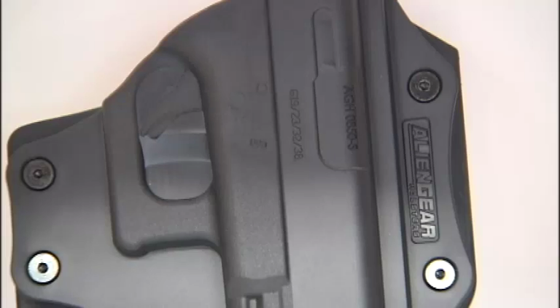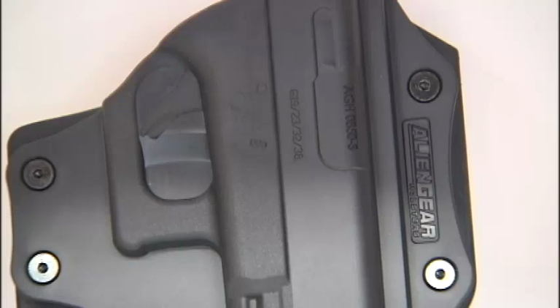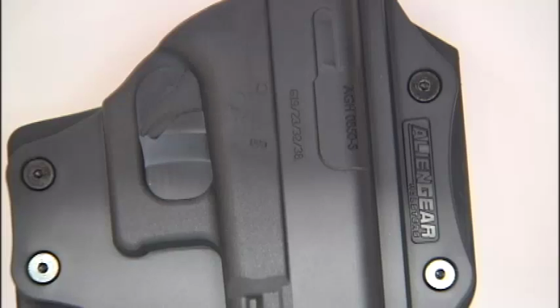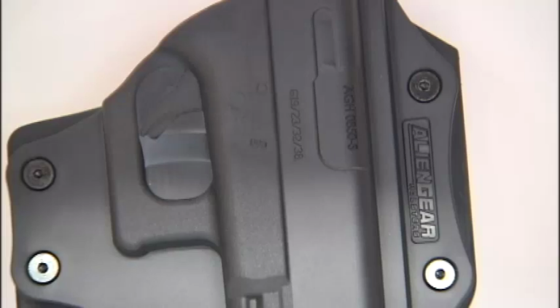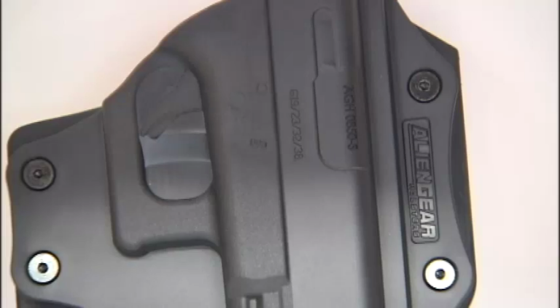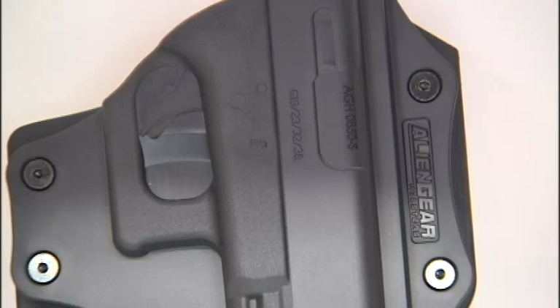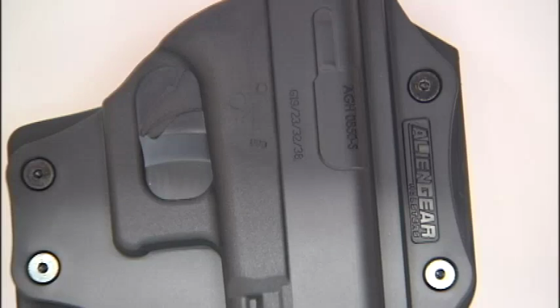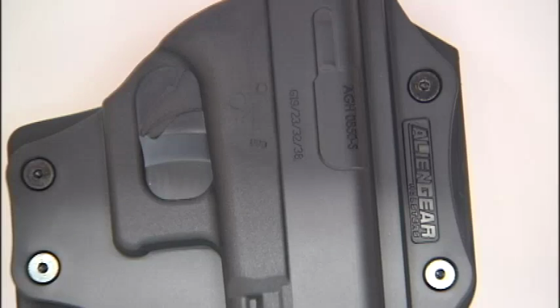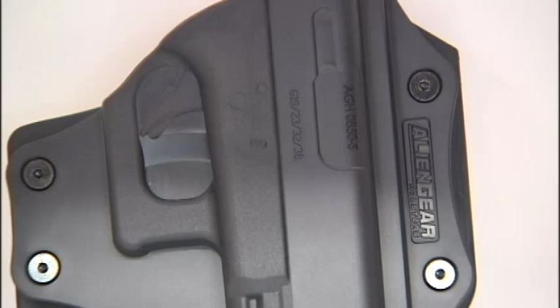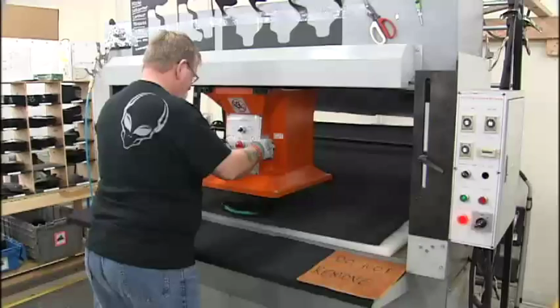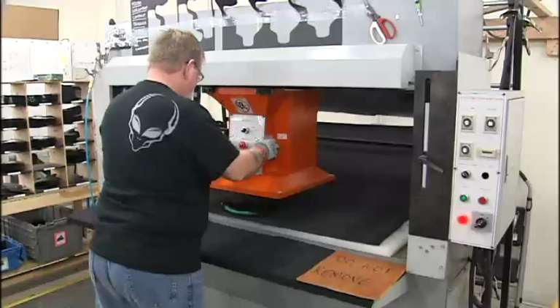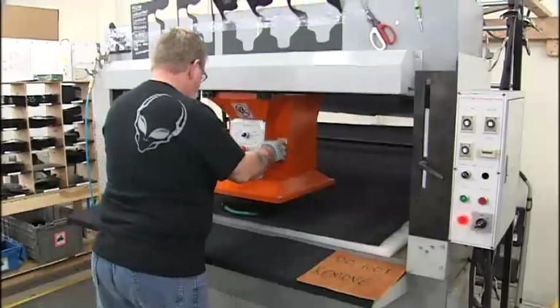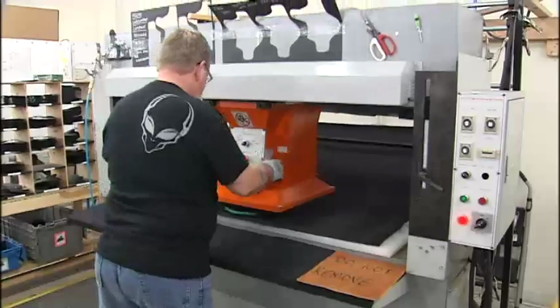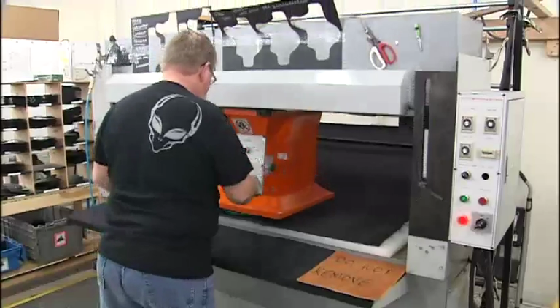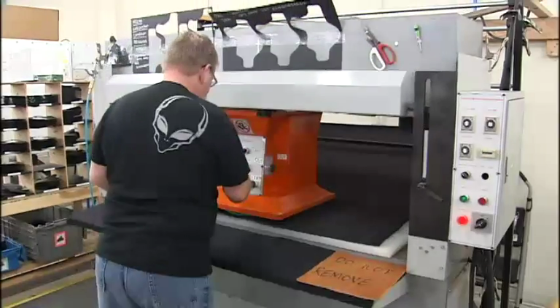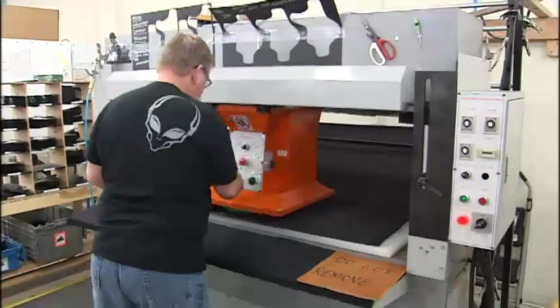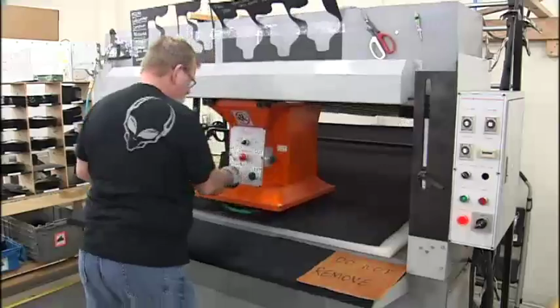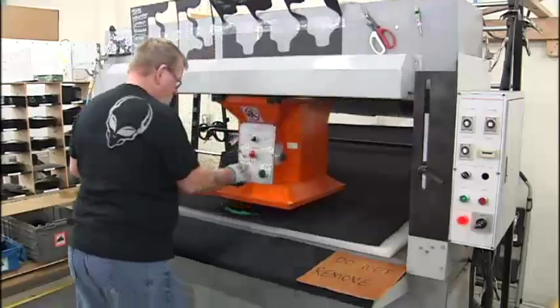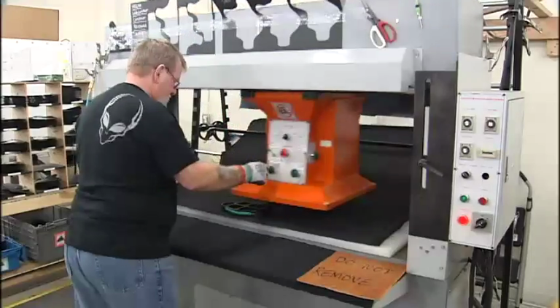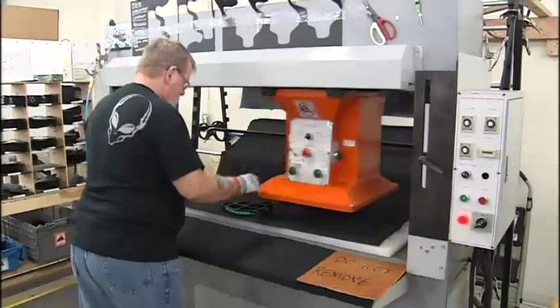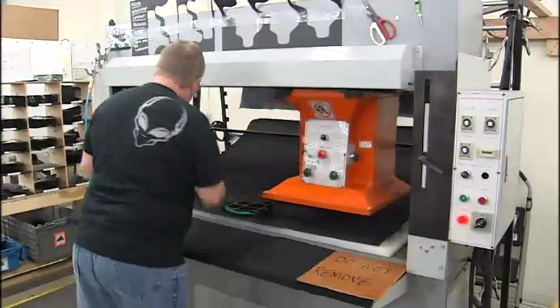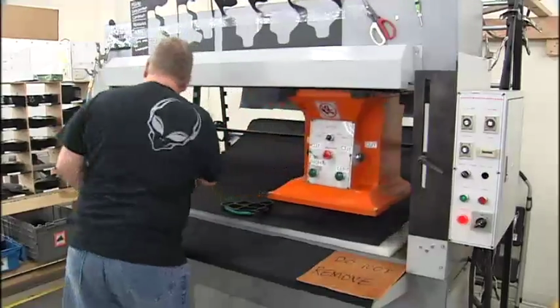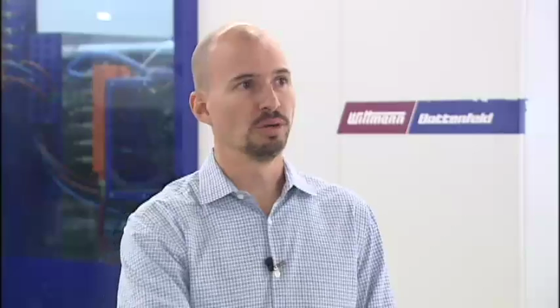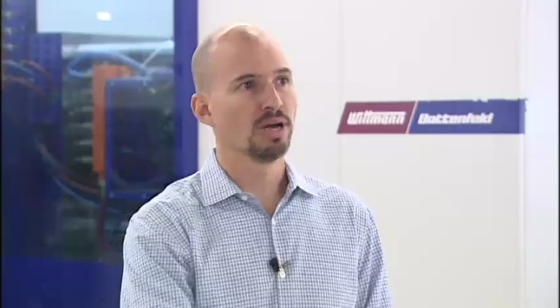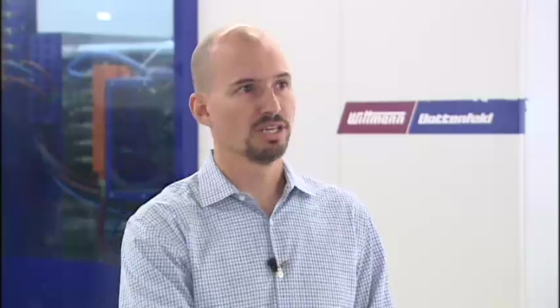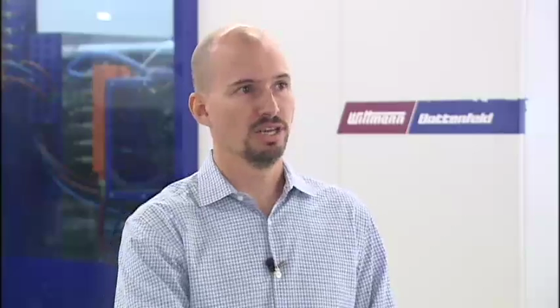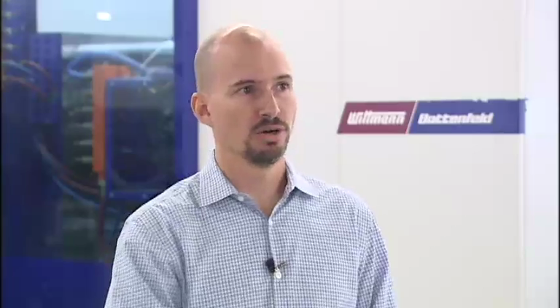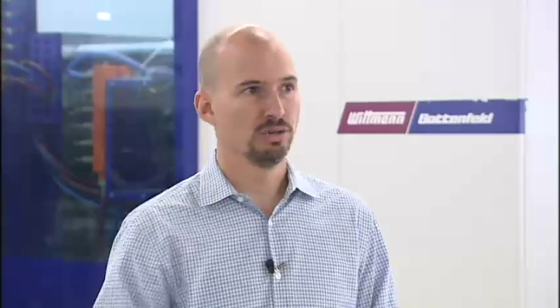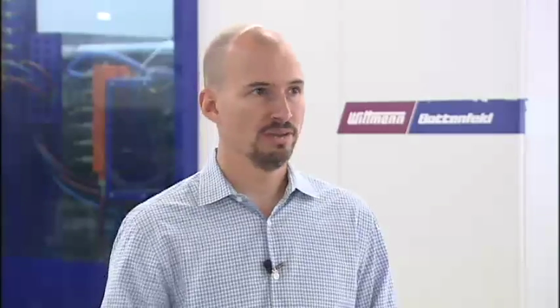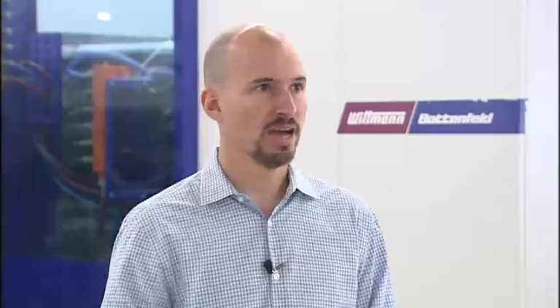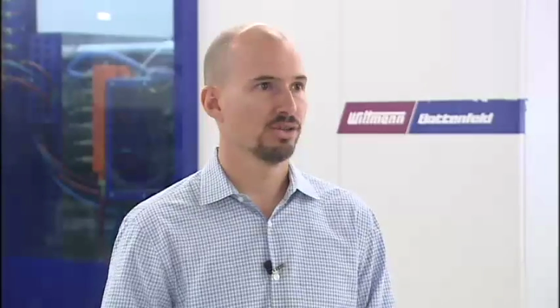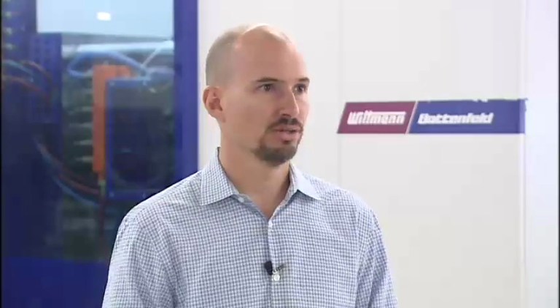As soon as a new gun comes out, we buy them as soon as they're on the market, and then we begin making the tooling process in order to manufacture those.